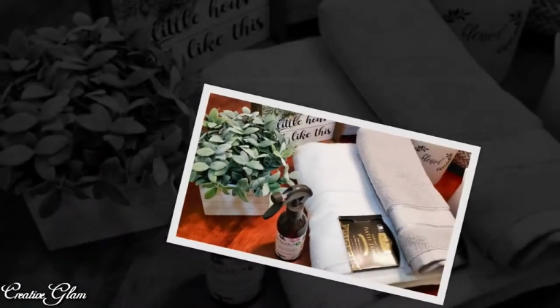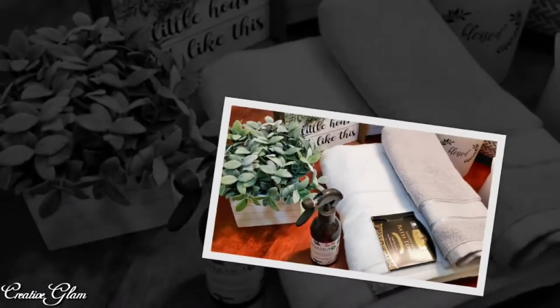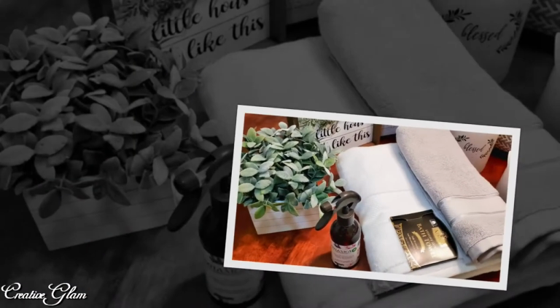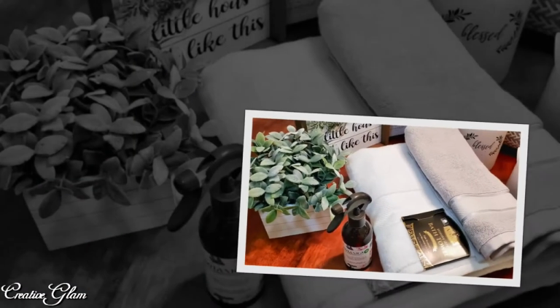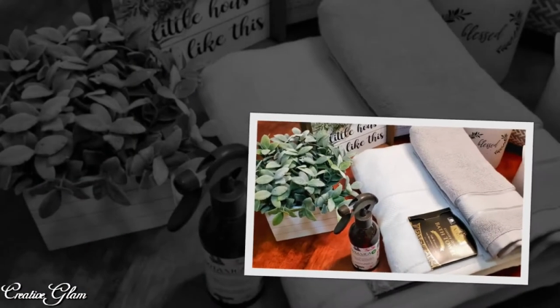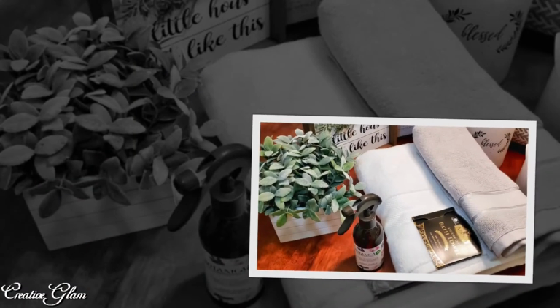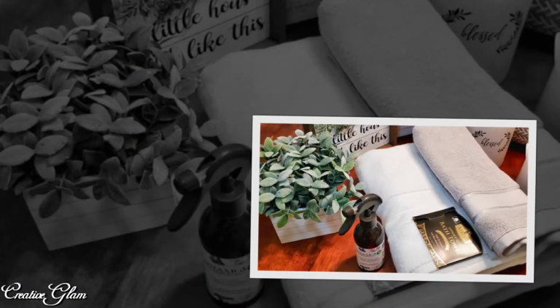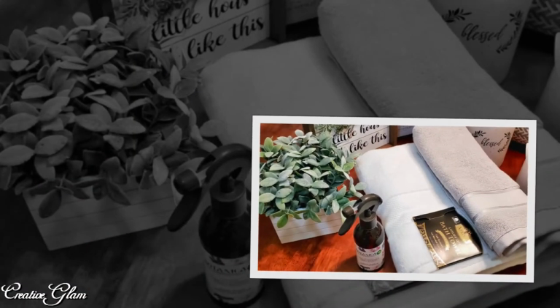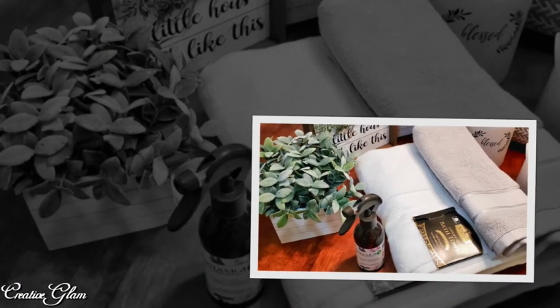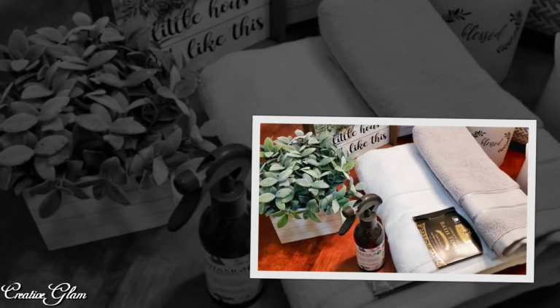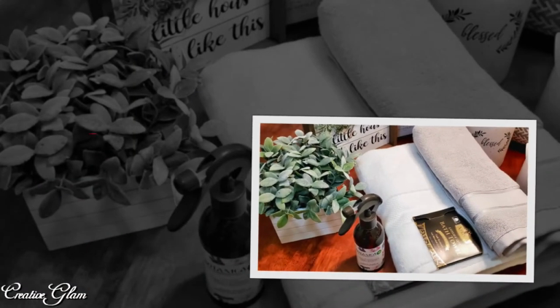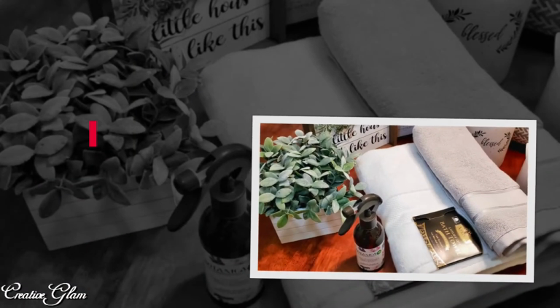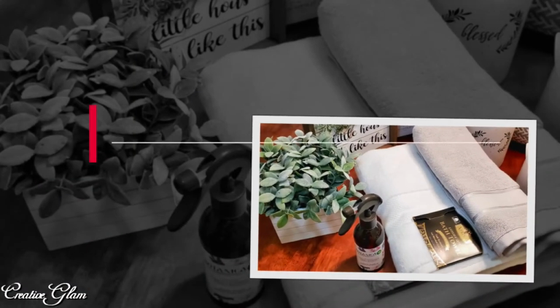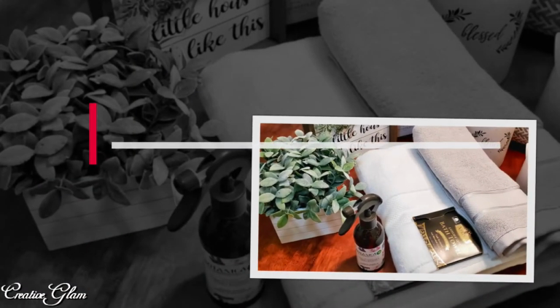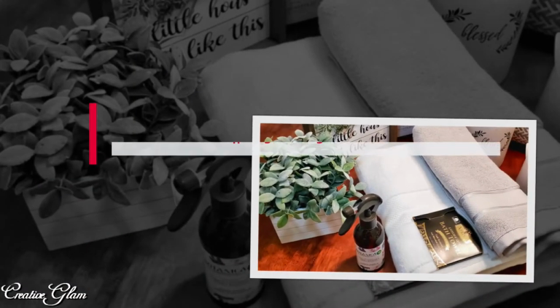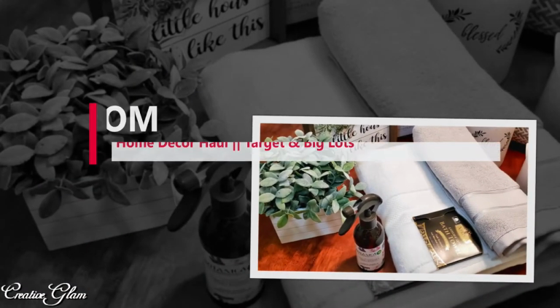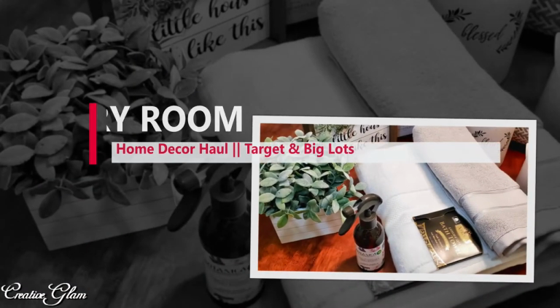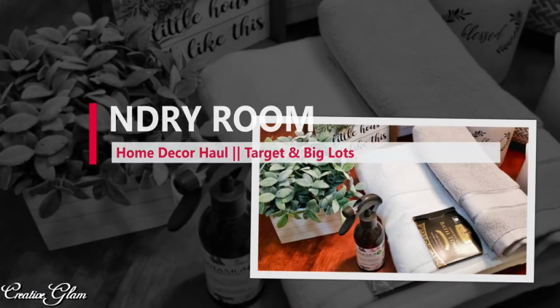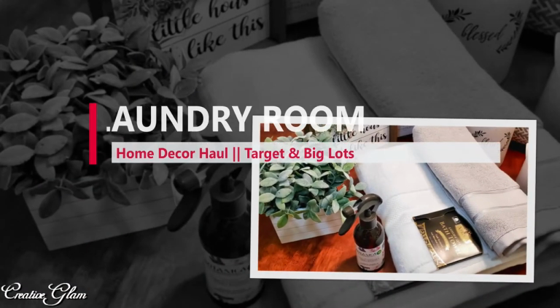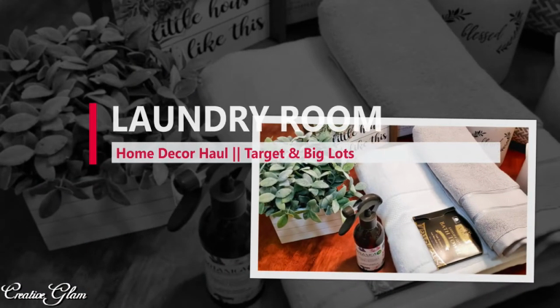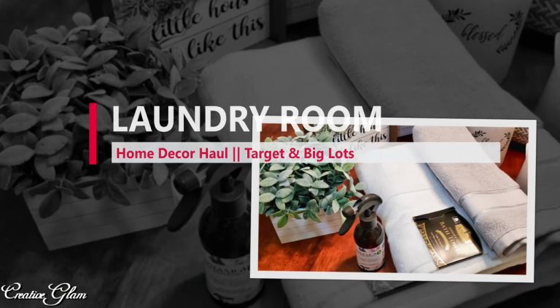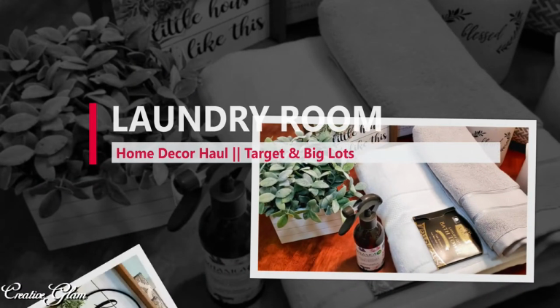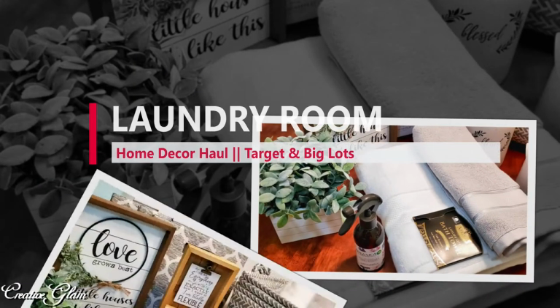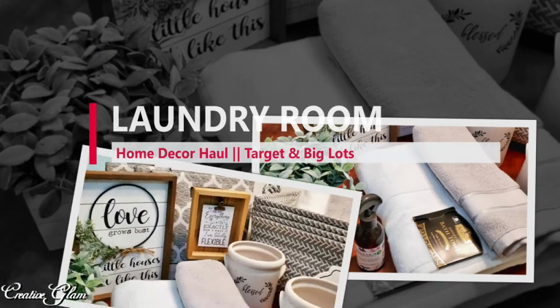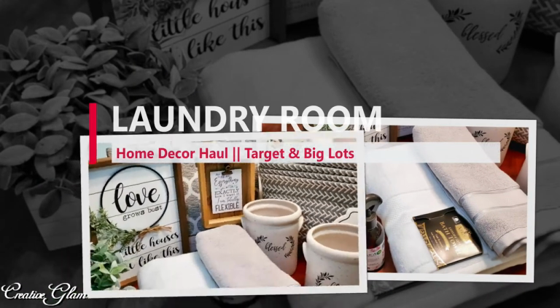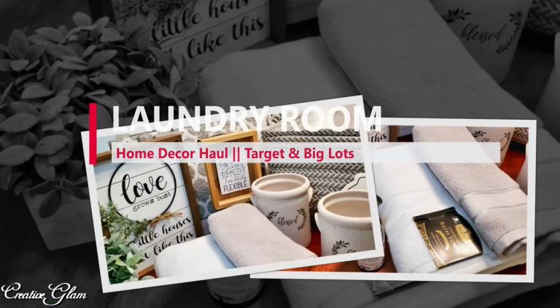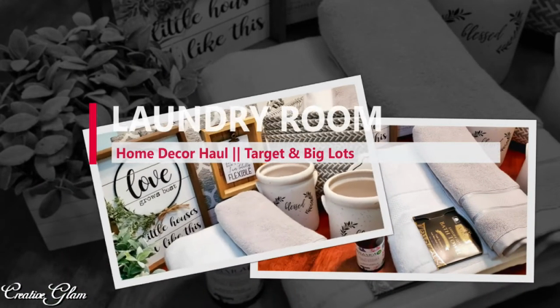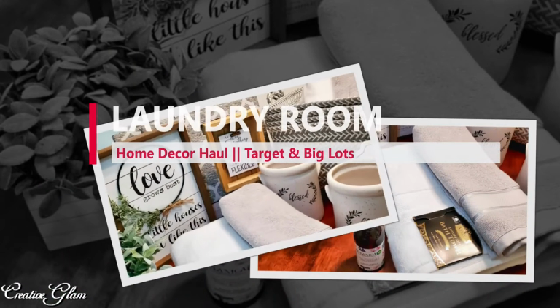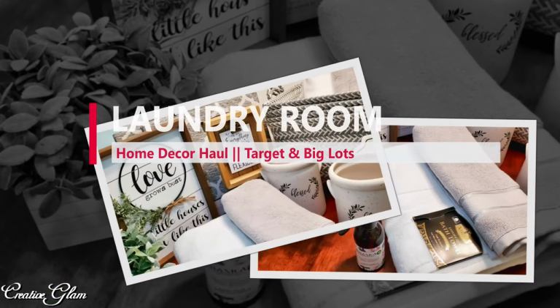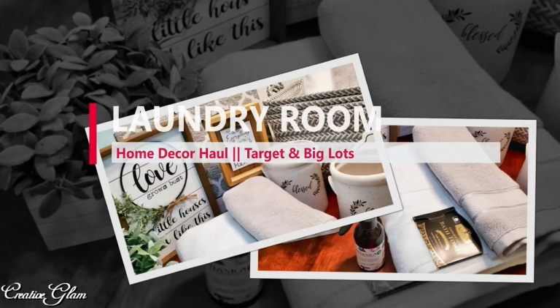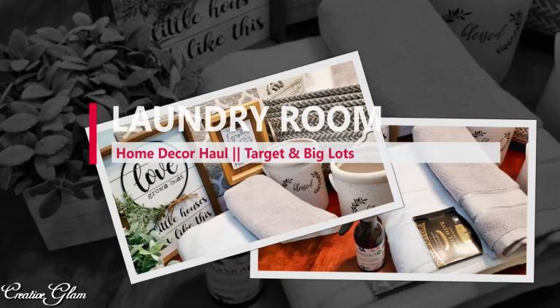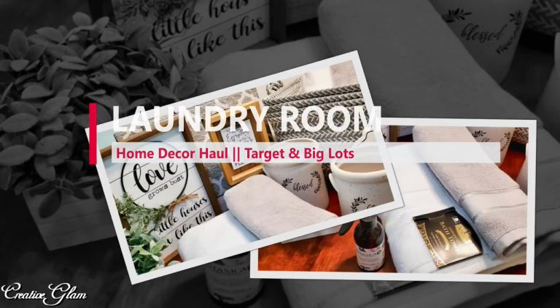Stay tuned if you want to see my home decor laundry room haul from Target and Big Lots.